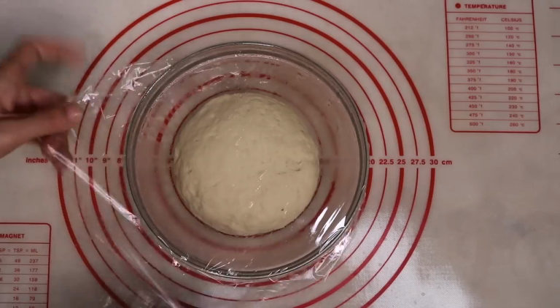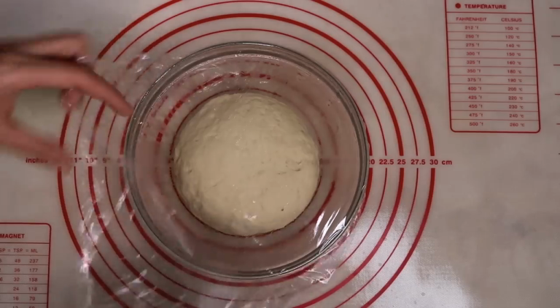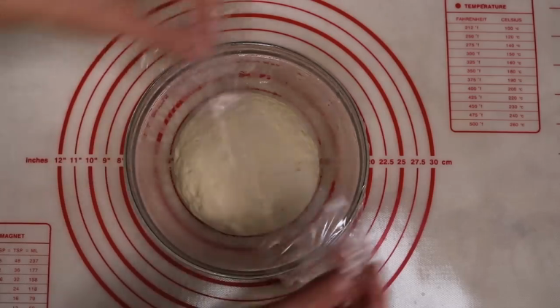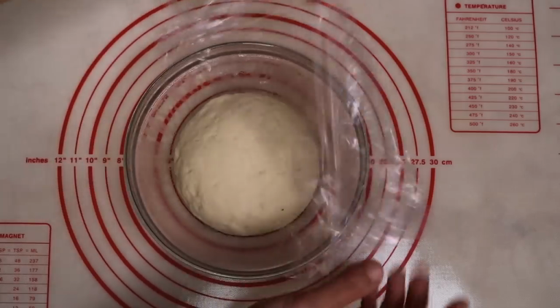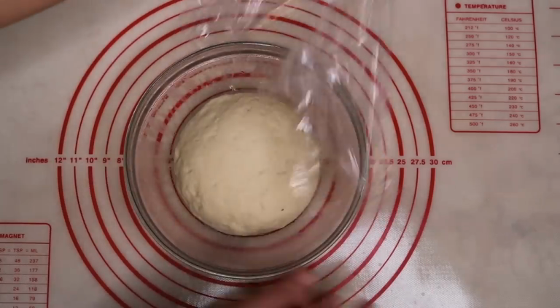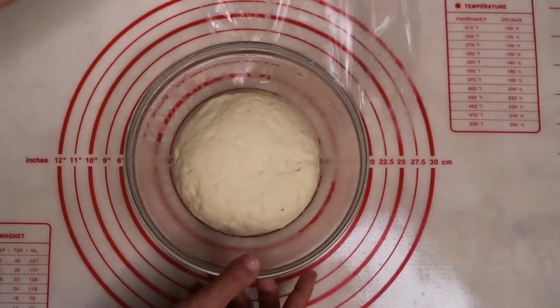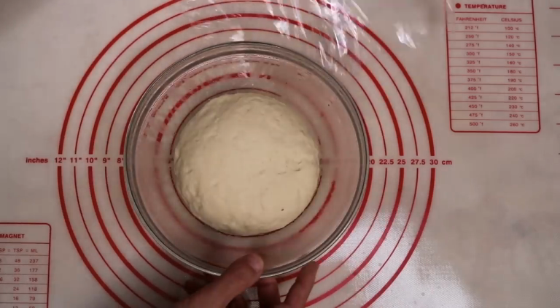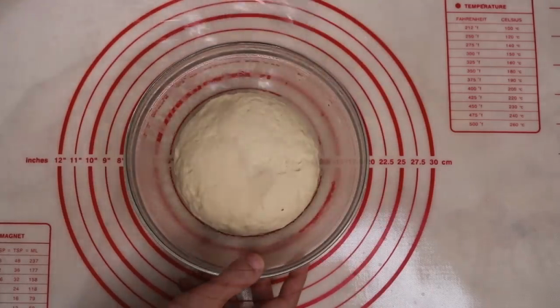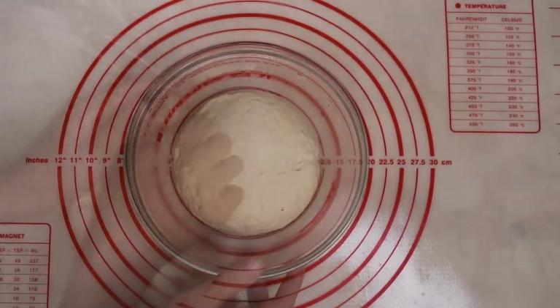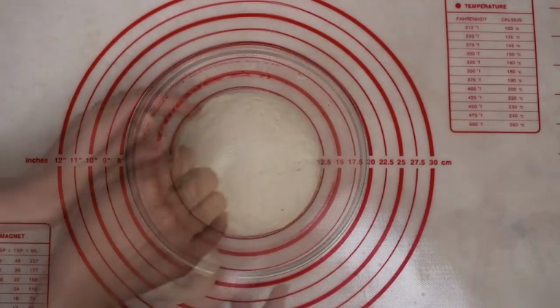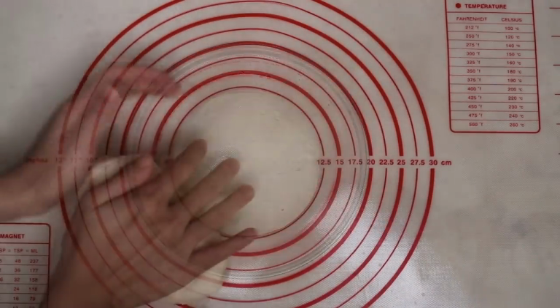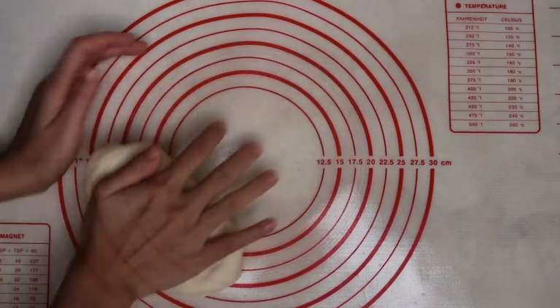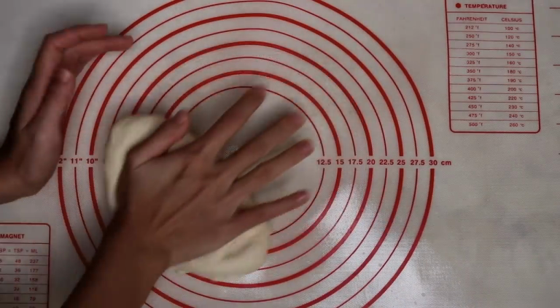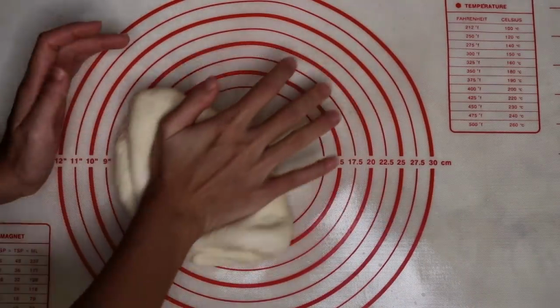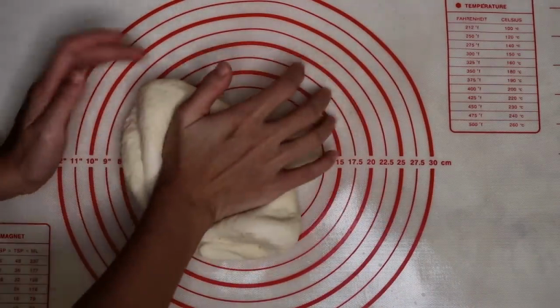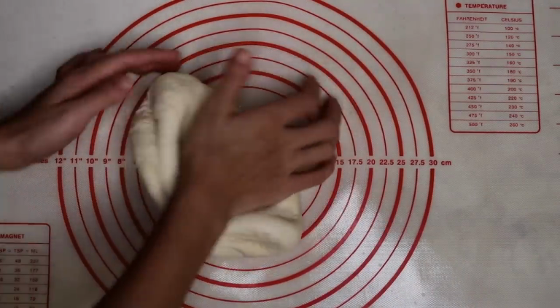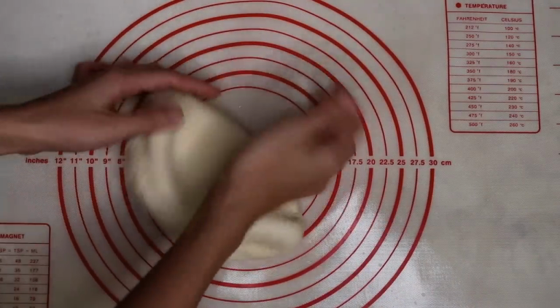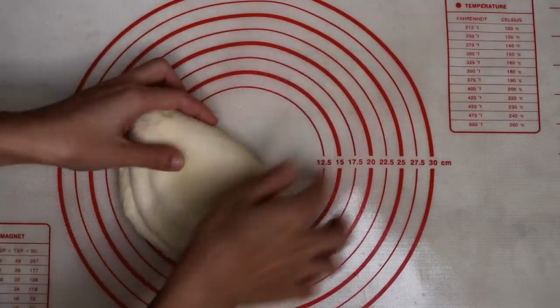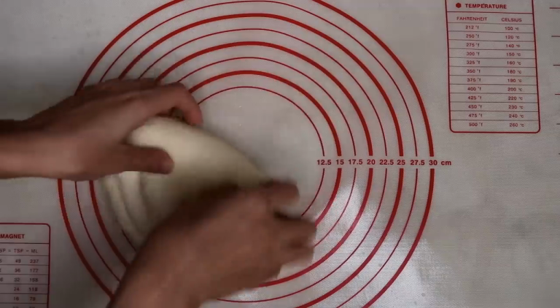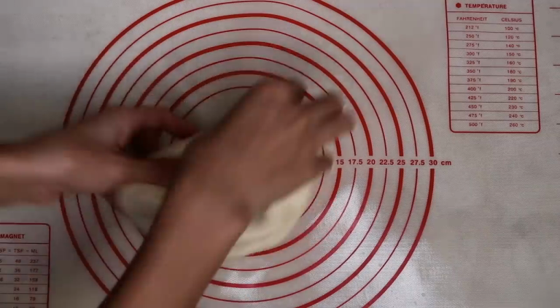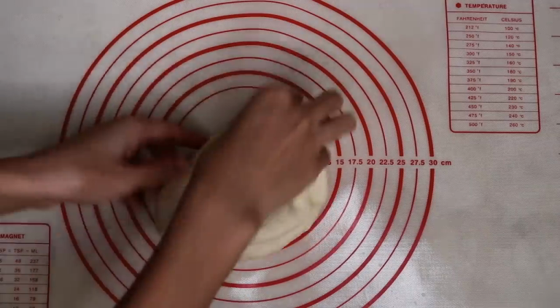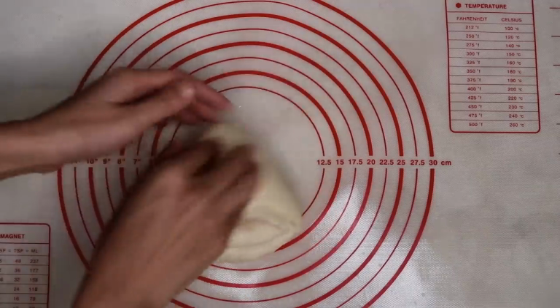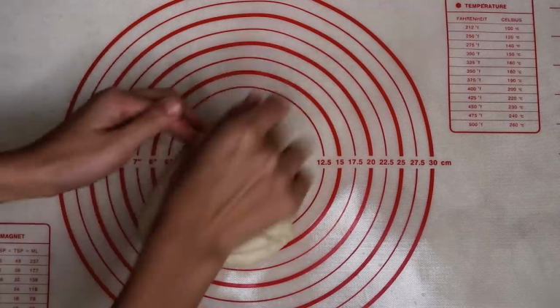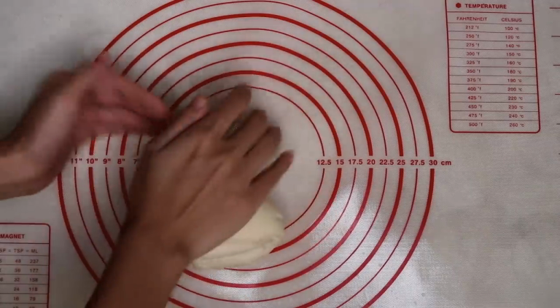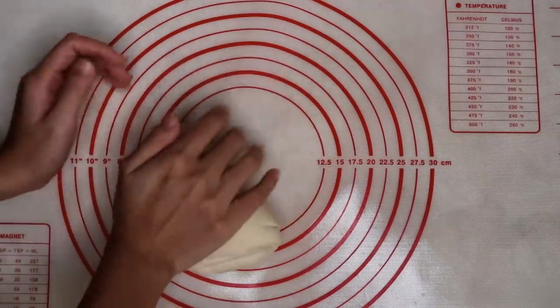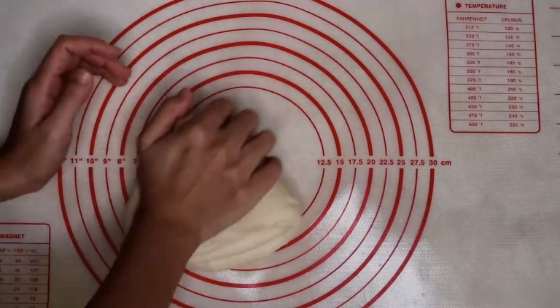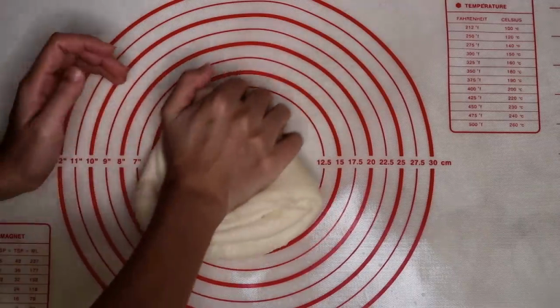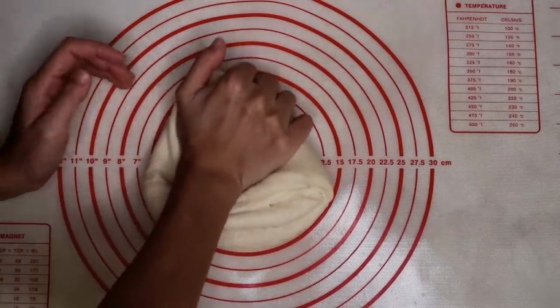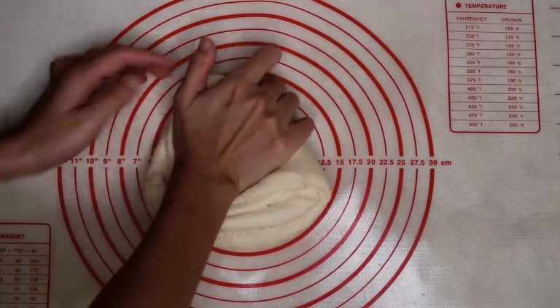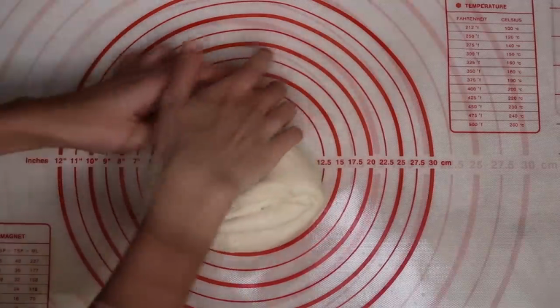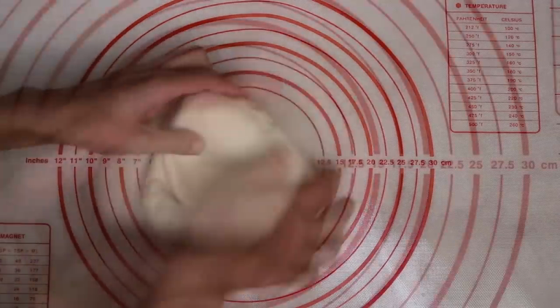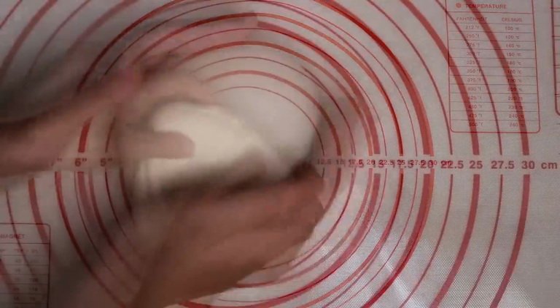This is 30 minutes later. Knead it again for about 6 minutes until smooth.